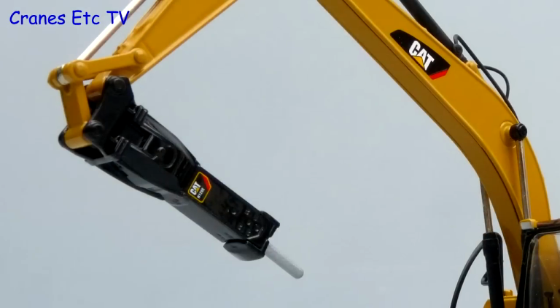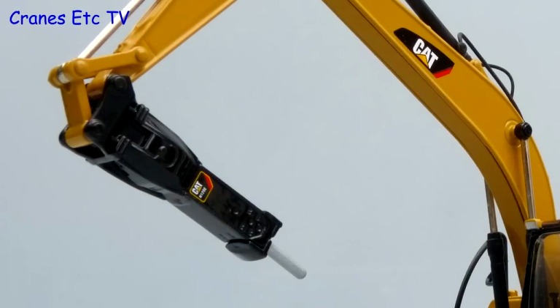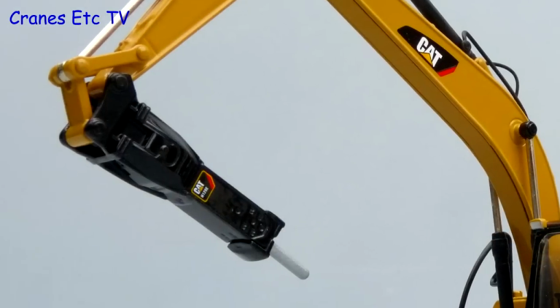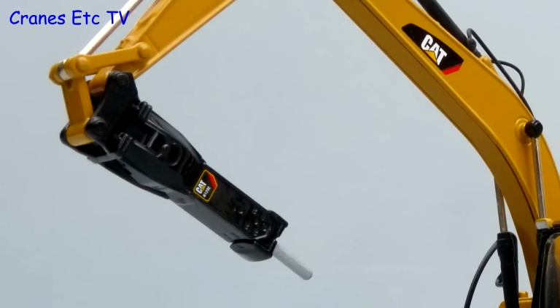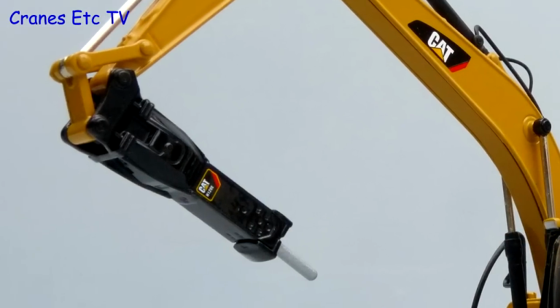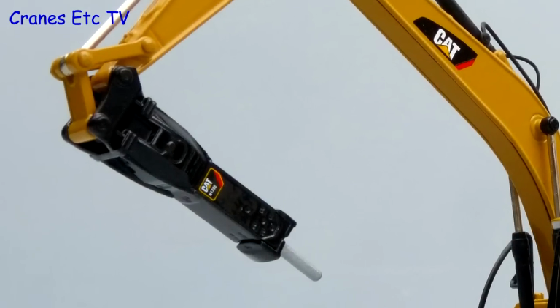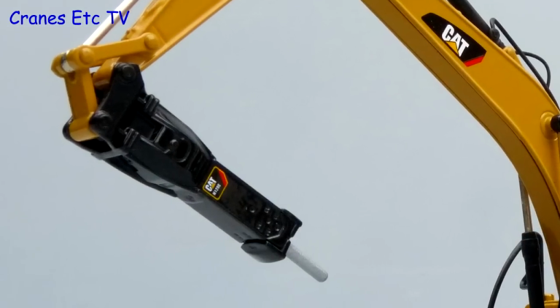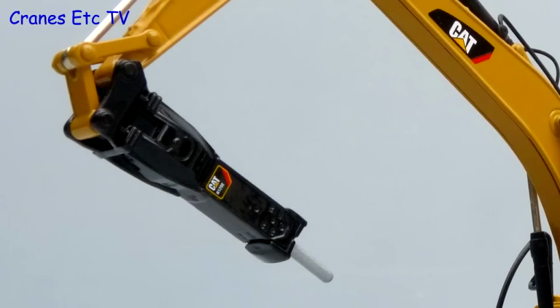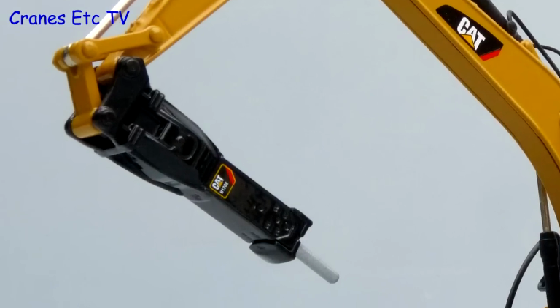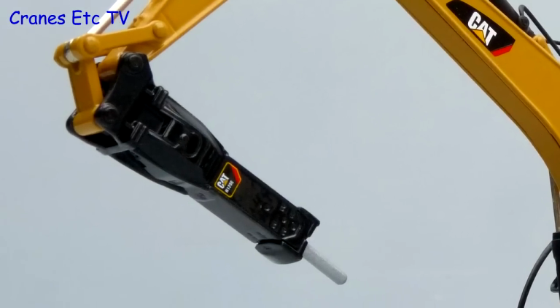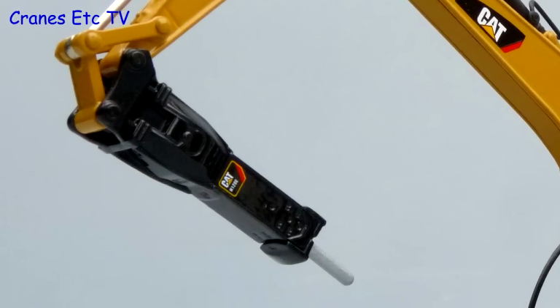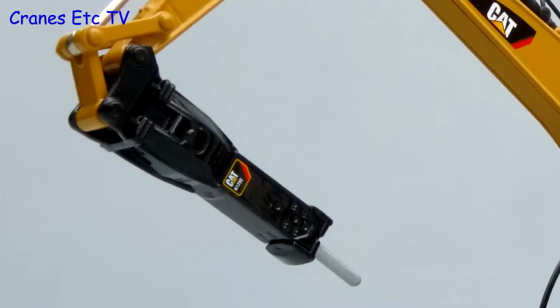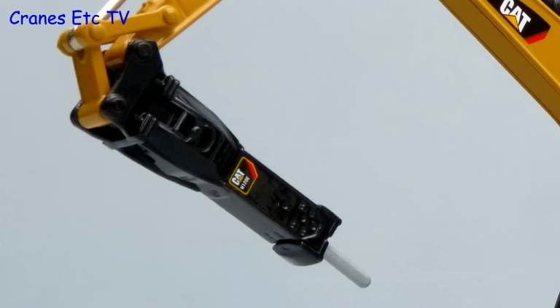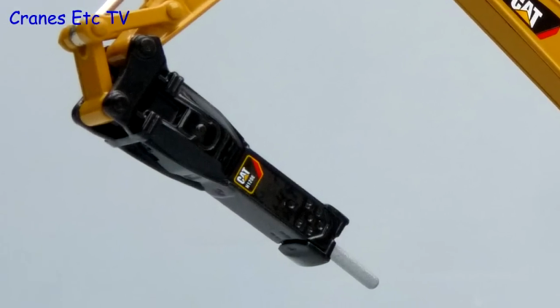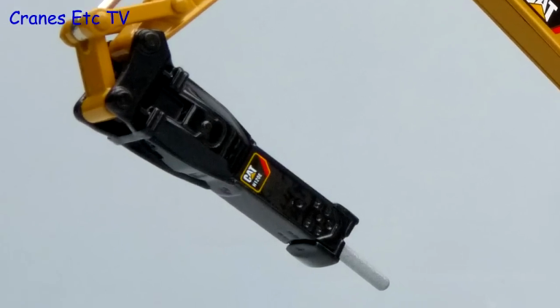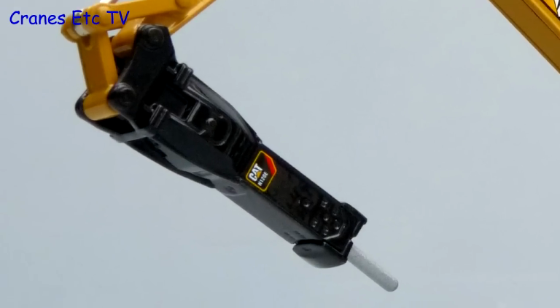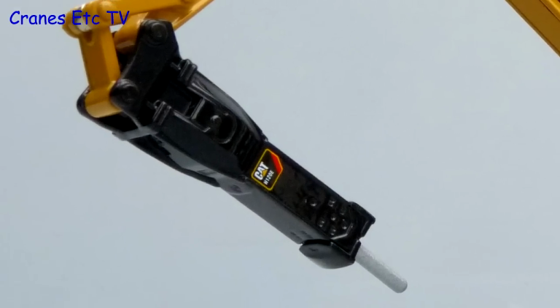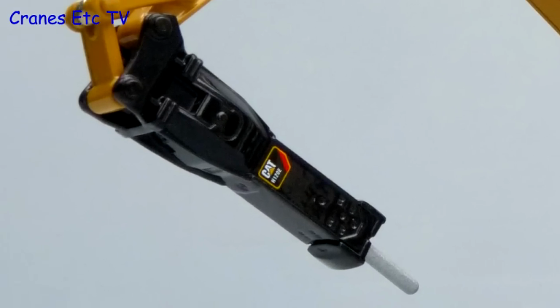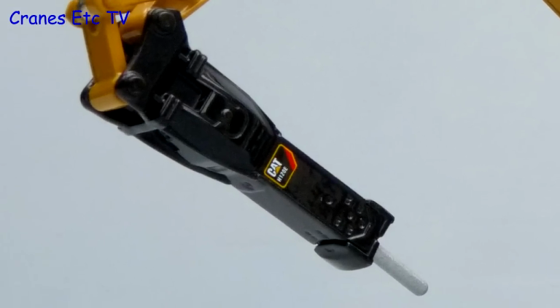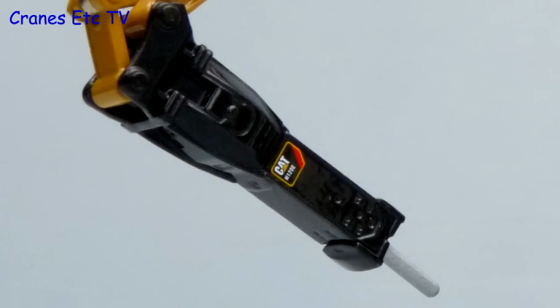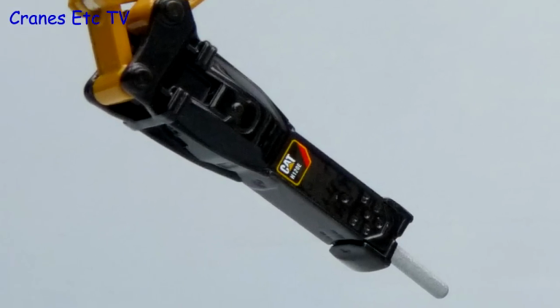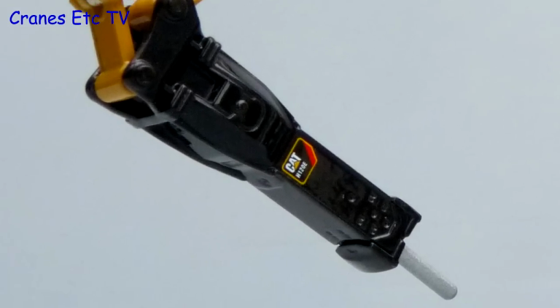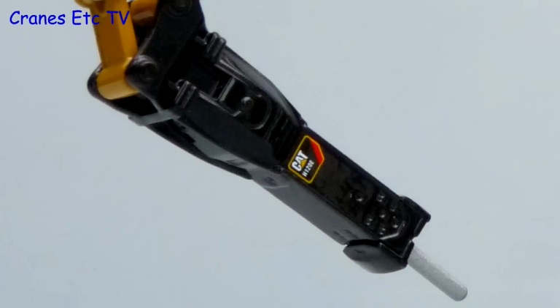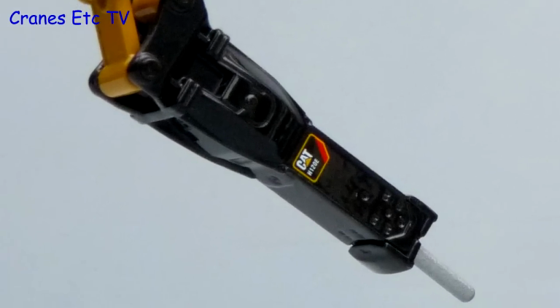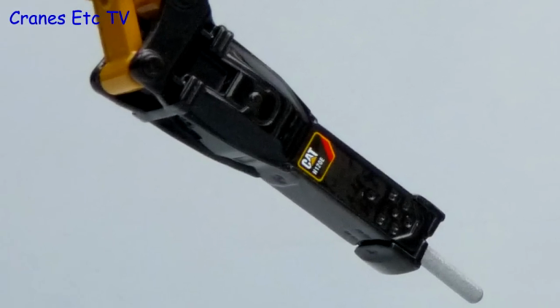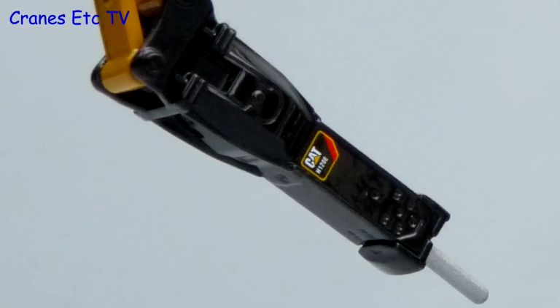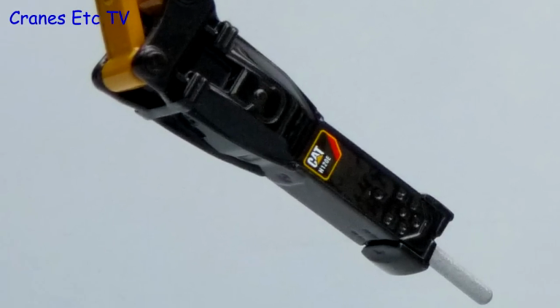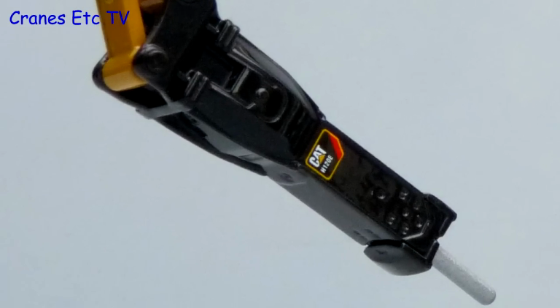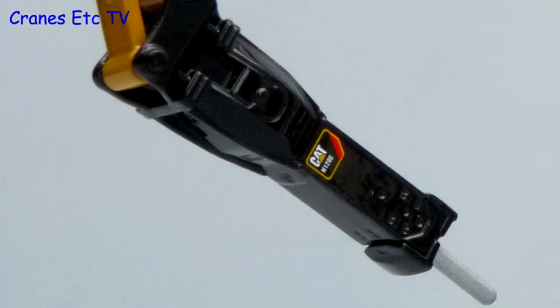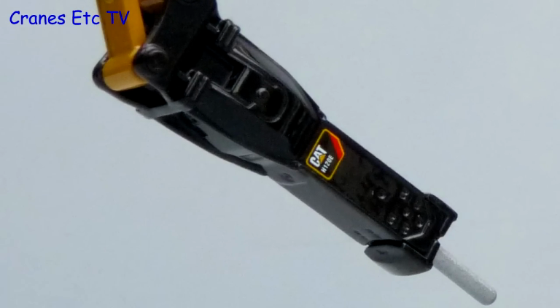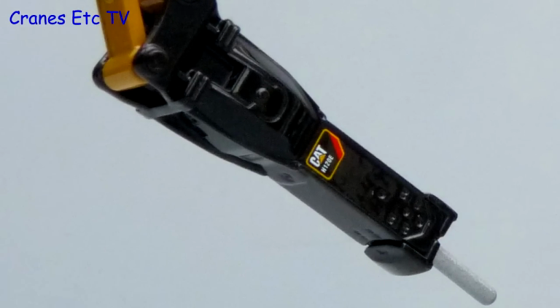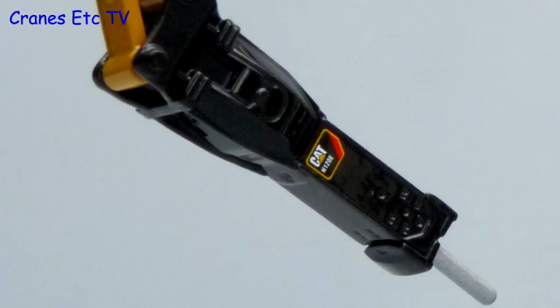The hammer is quite a good part — it's metal with enough detail to be interesting, and the chisel at the end is plastic.